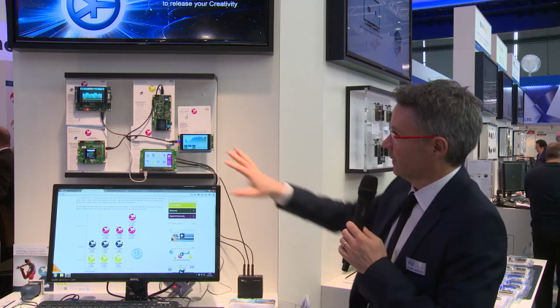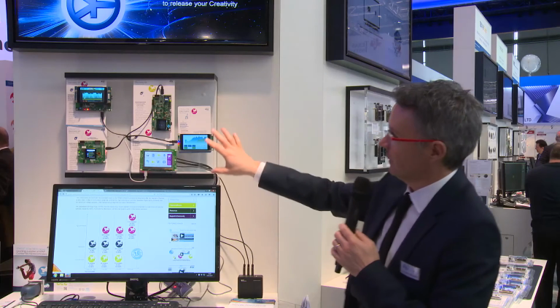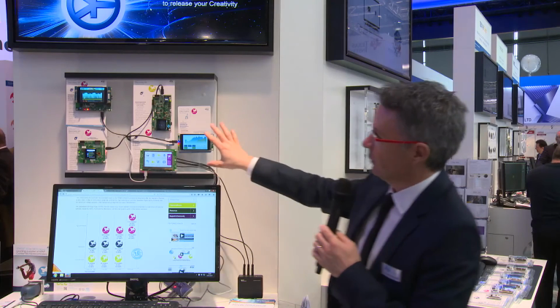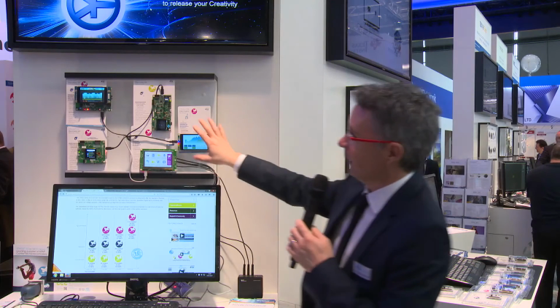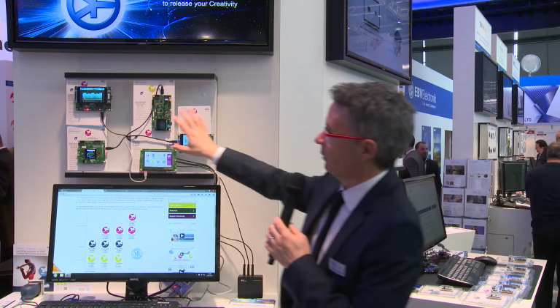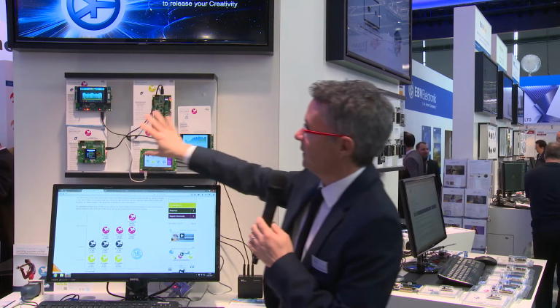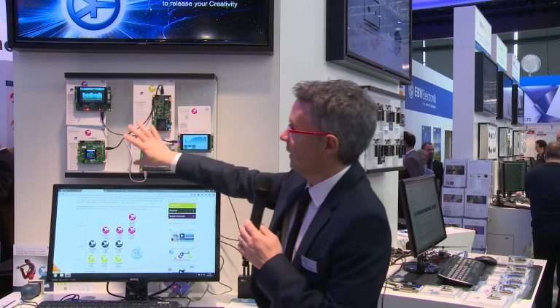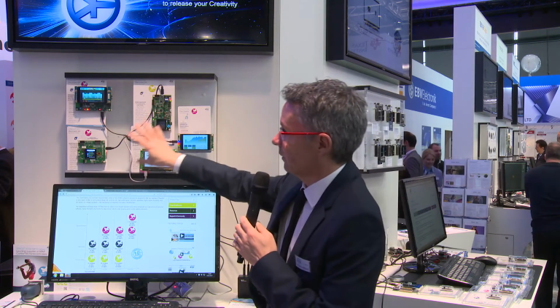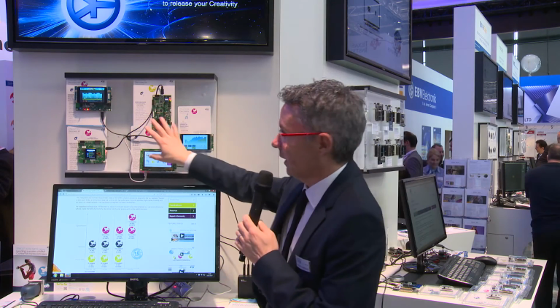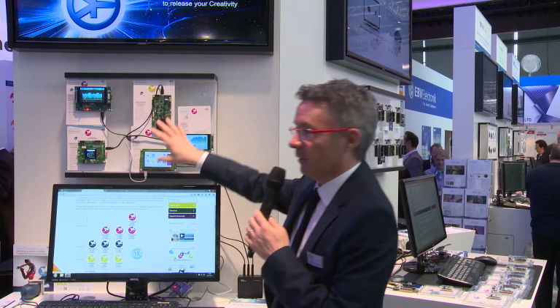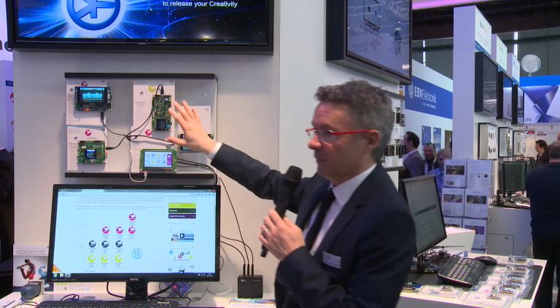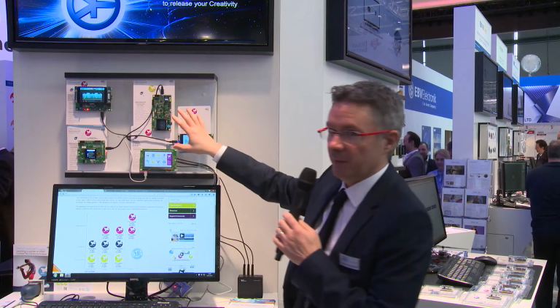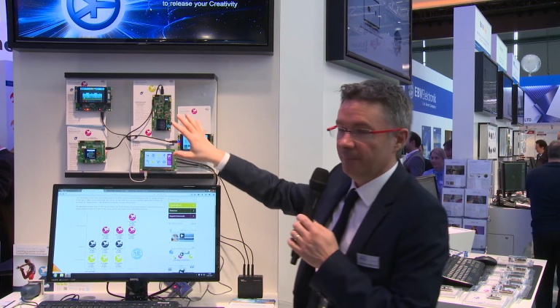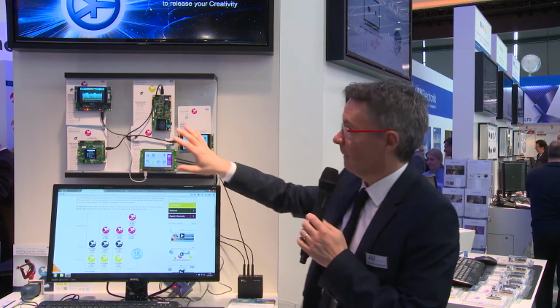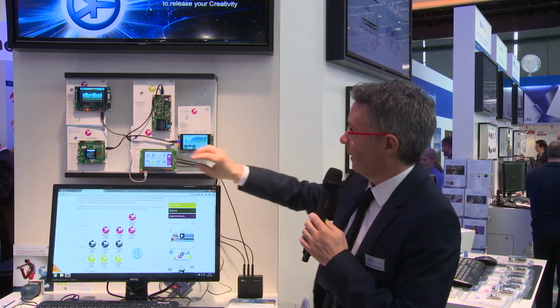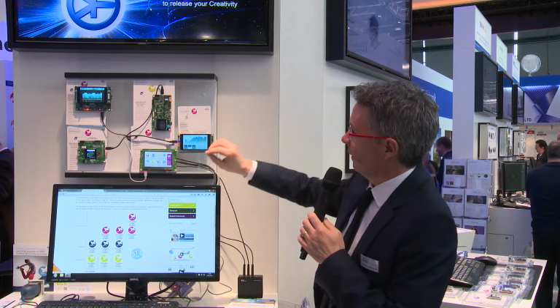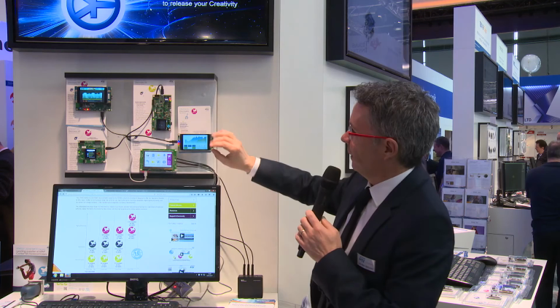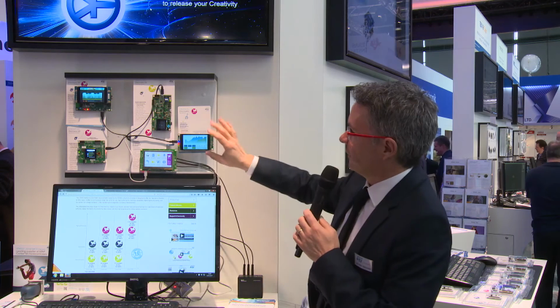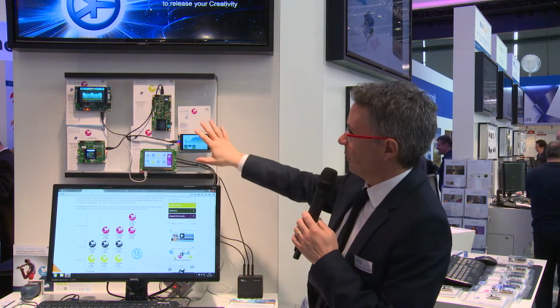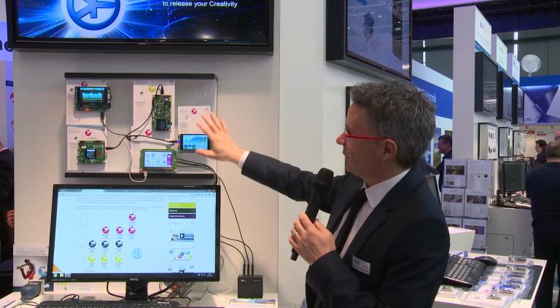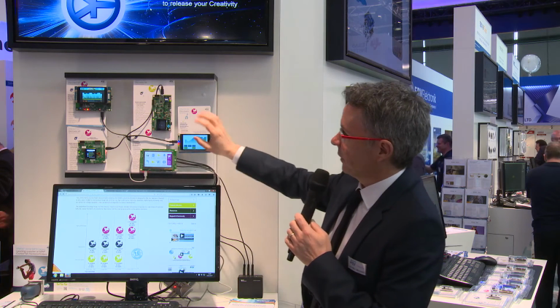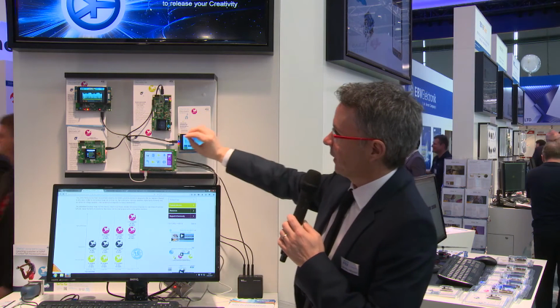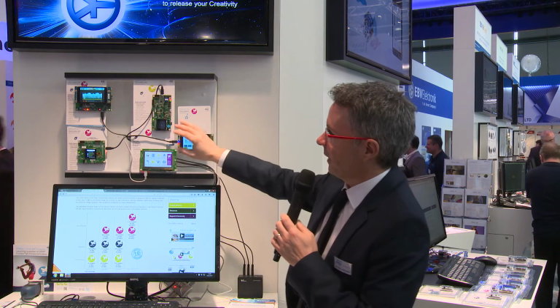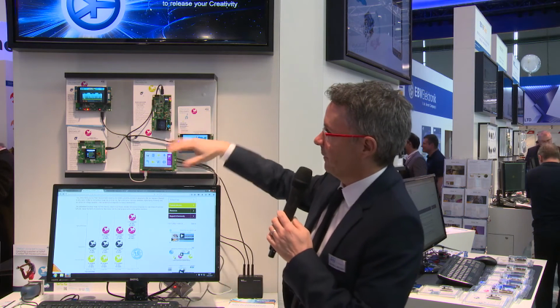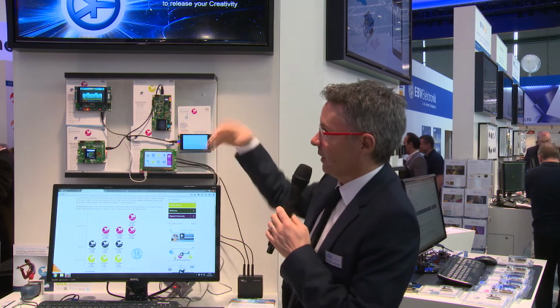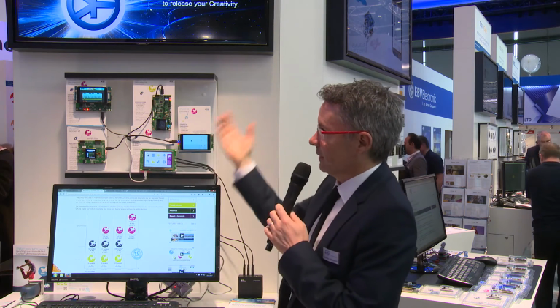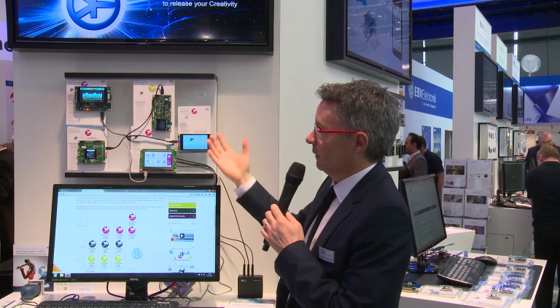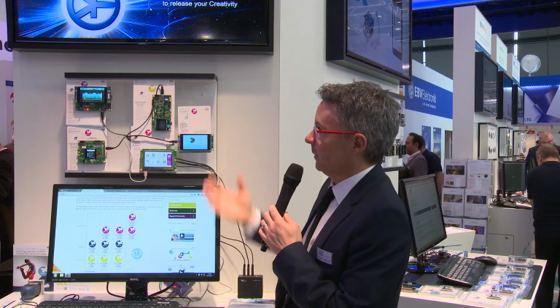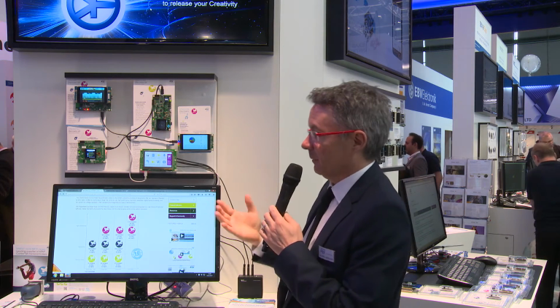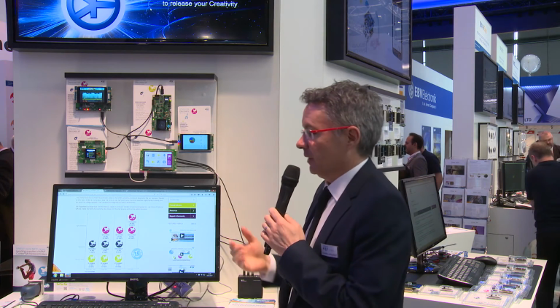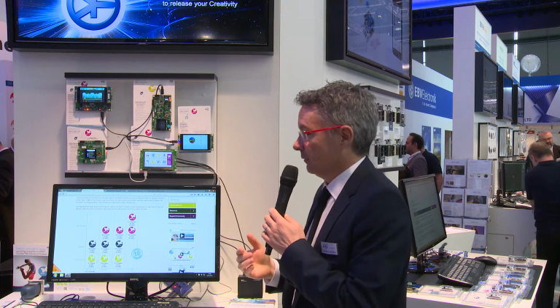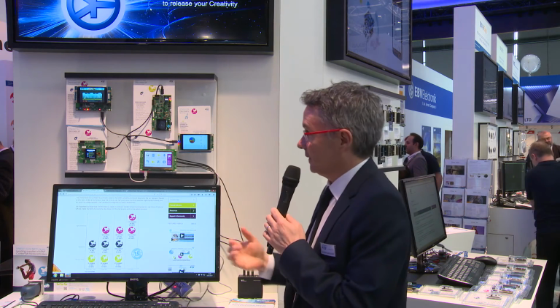All these kits are available at EBV. They're in stock, you can buy them and start developing your application right away.